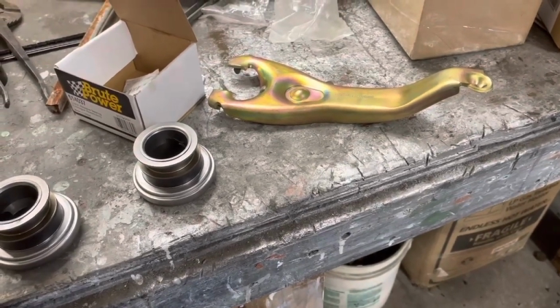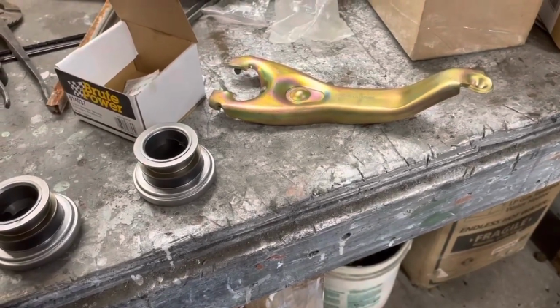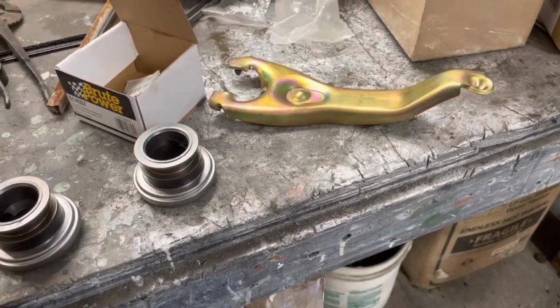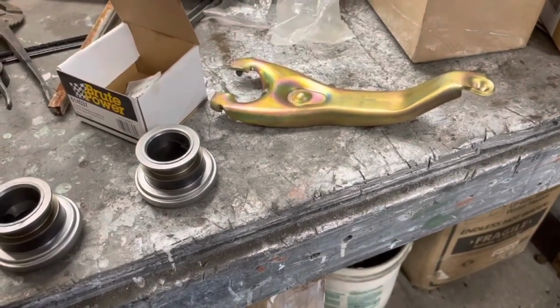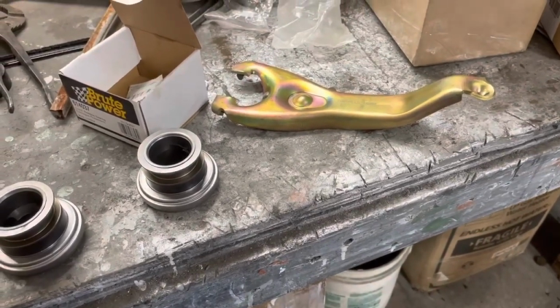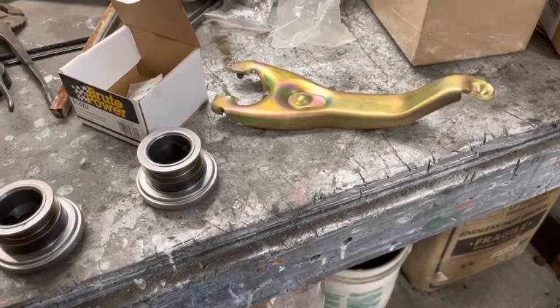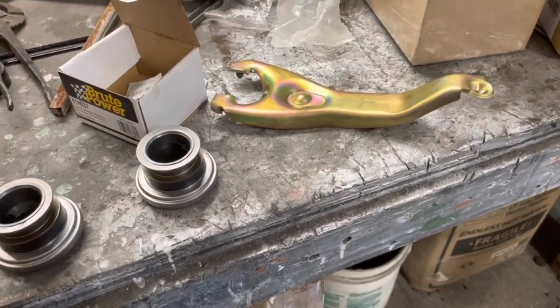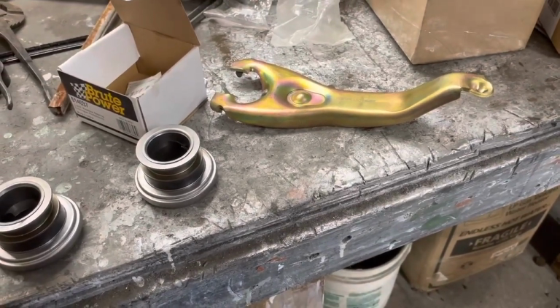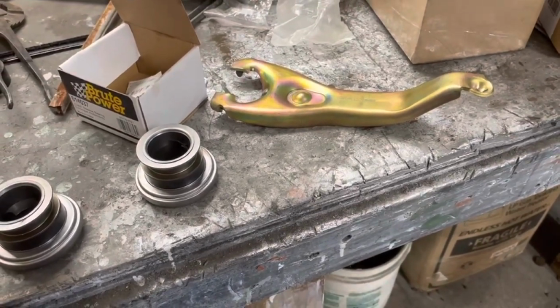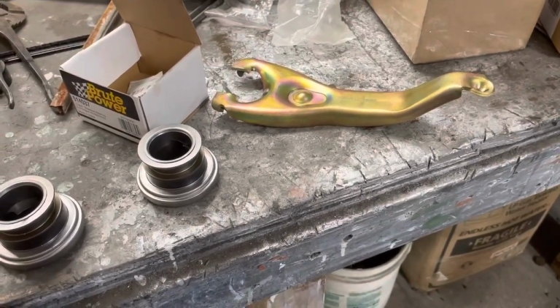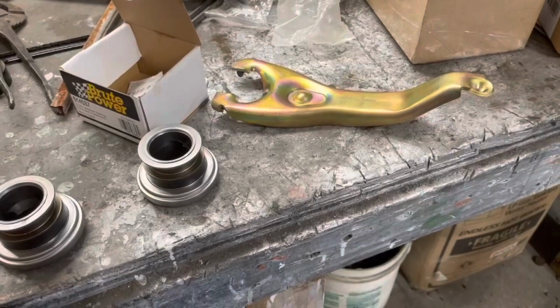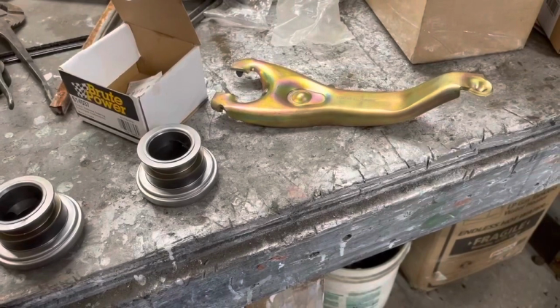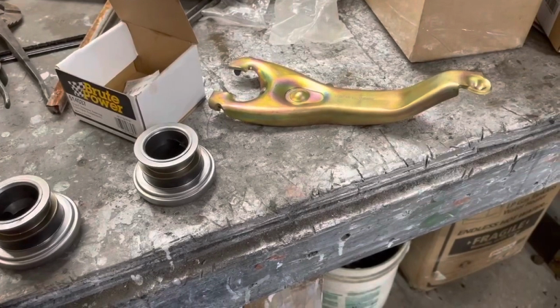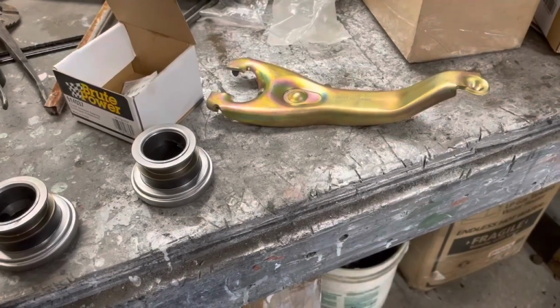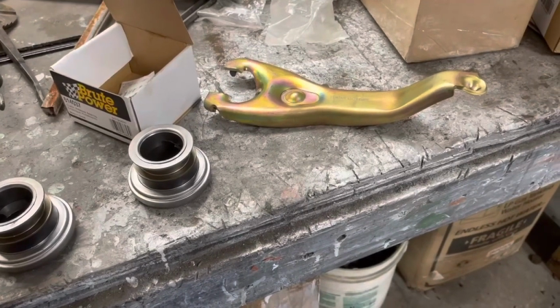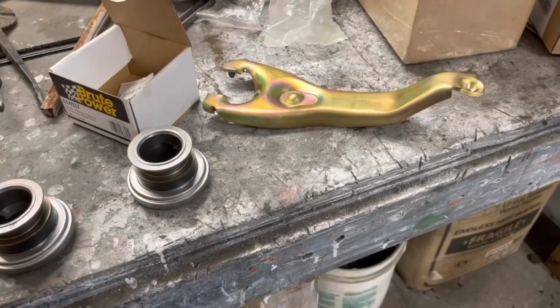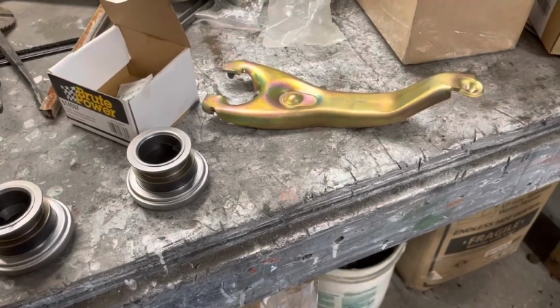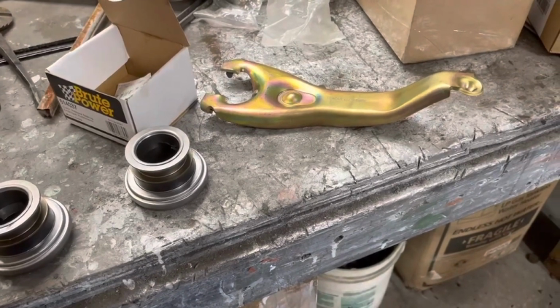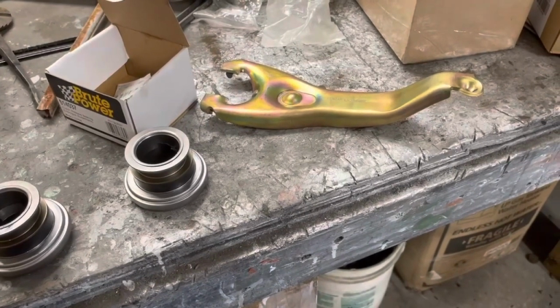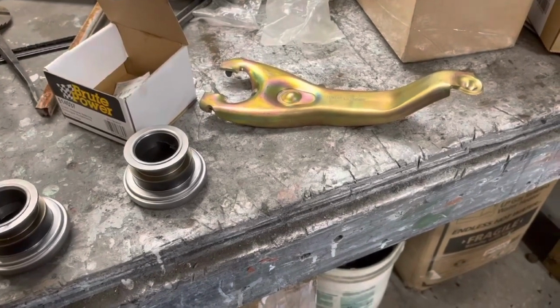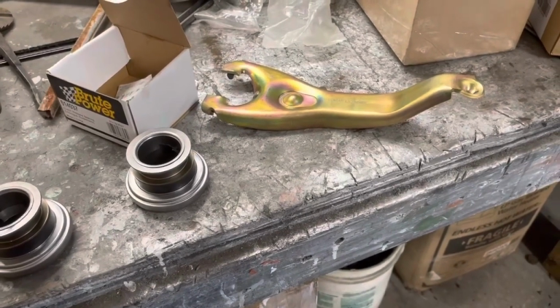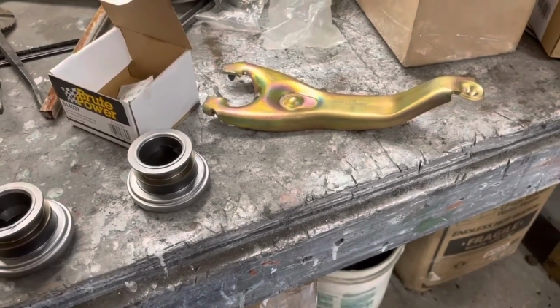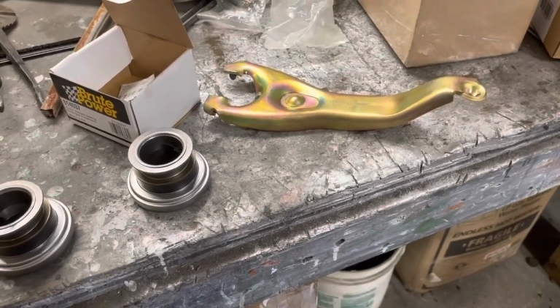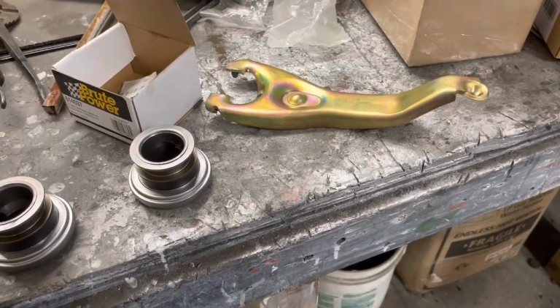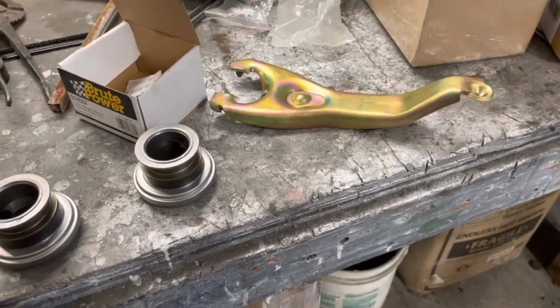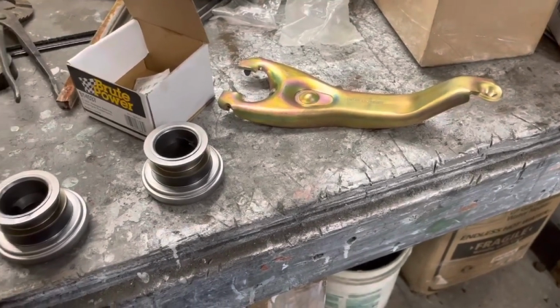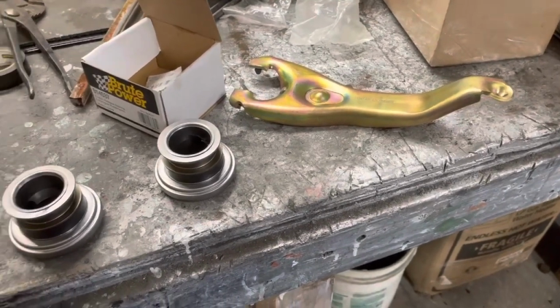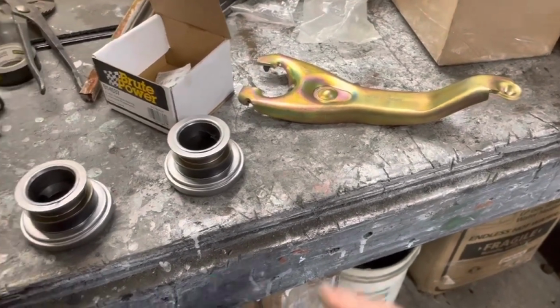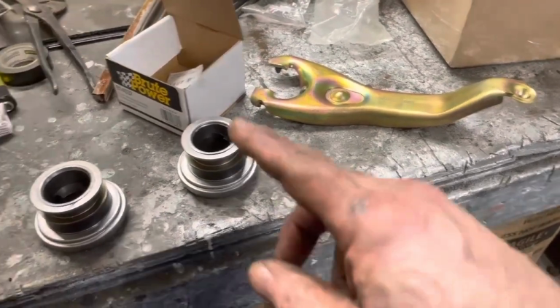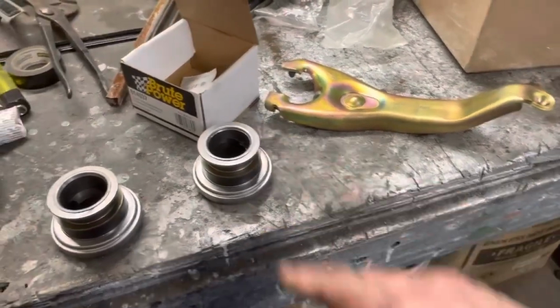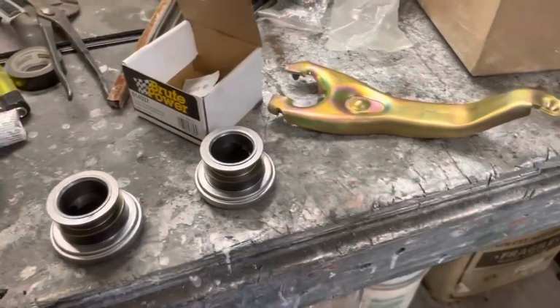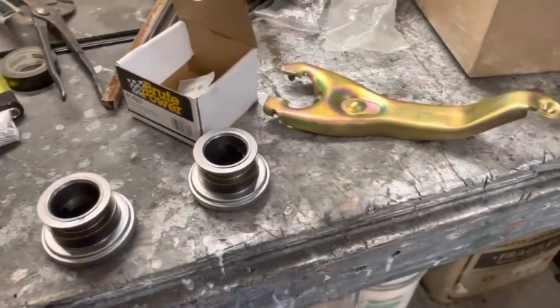Thanks anyway, Kerry. I thought we had it. But either way it had to come apart and I could take this back.